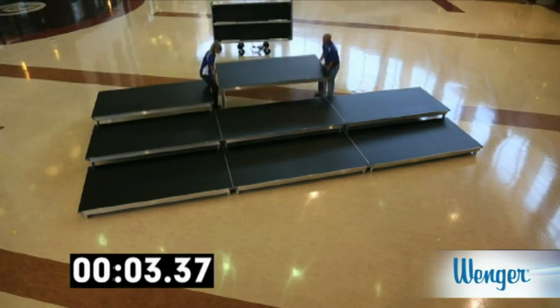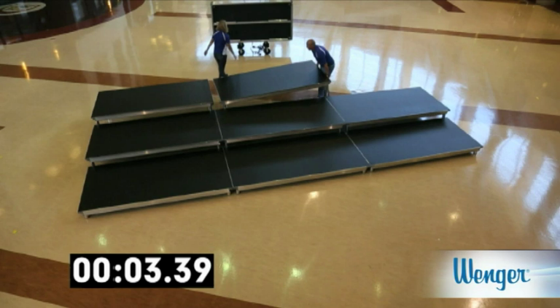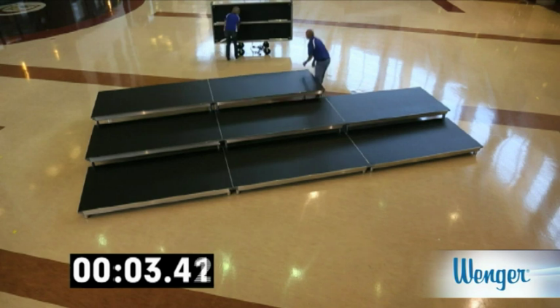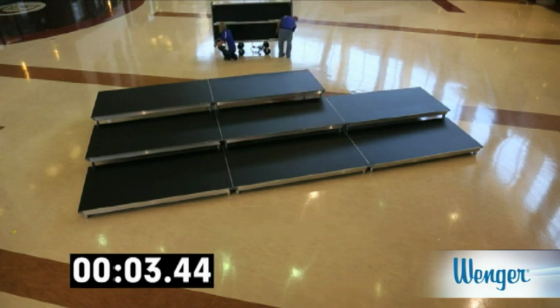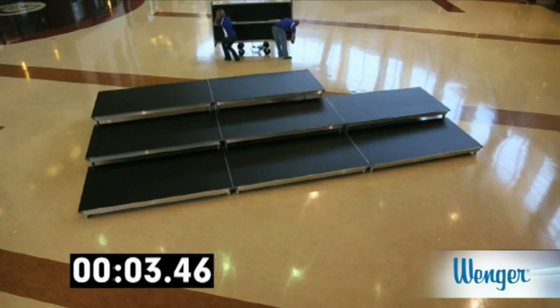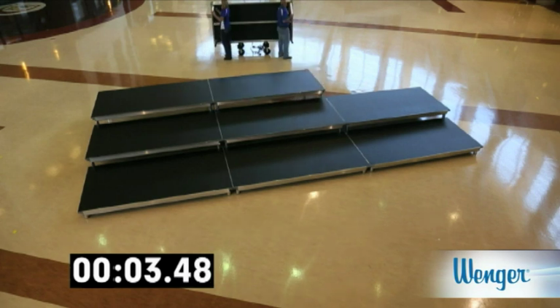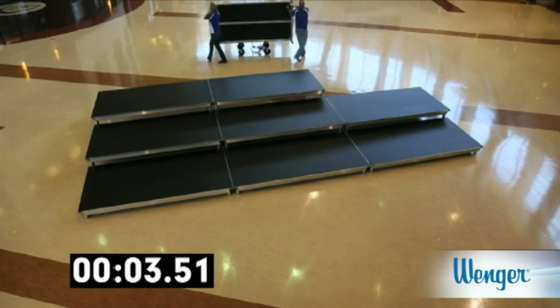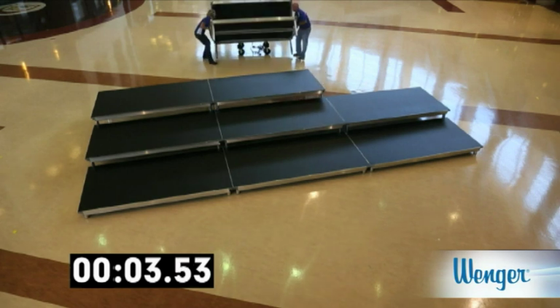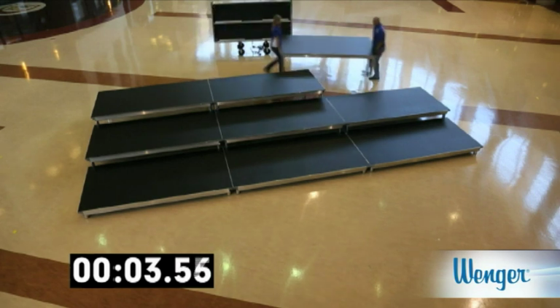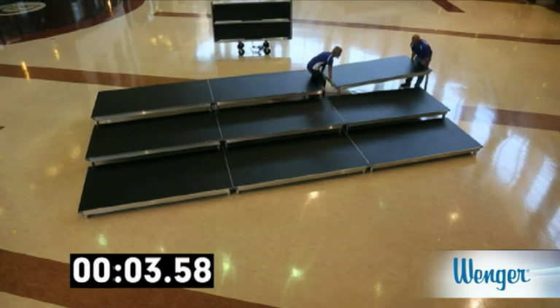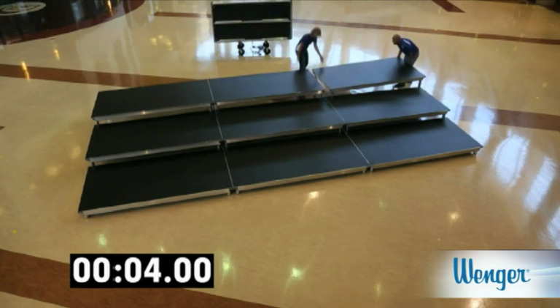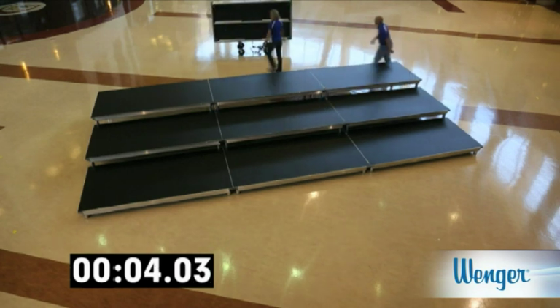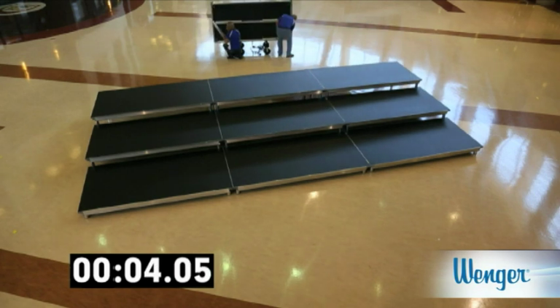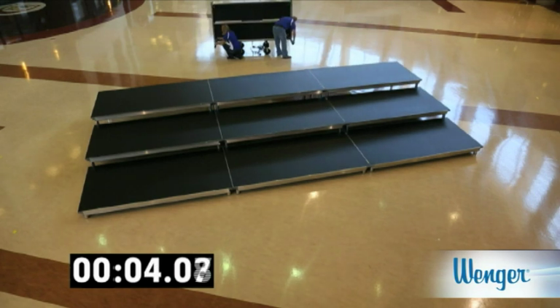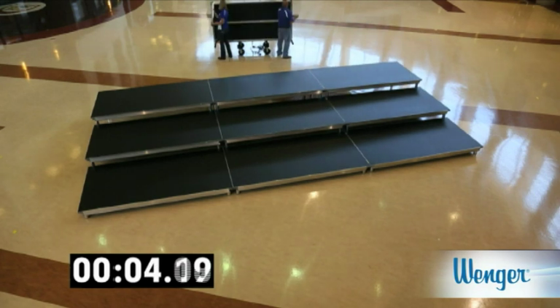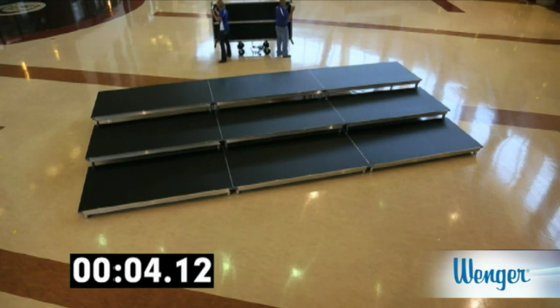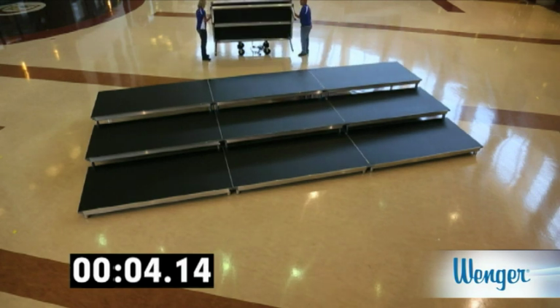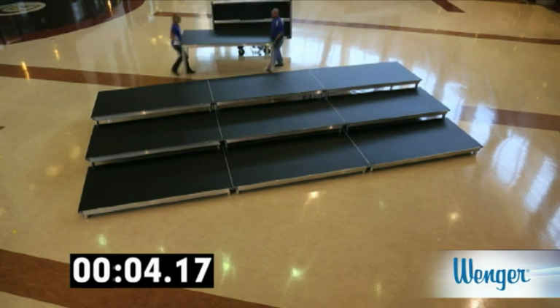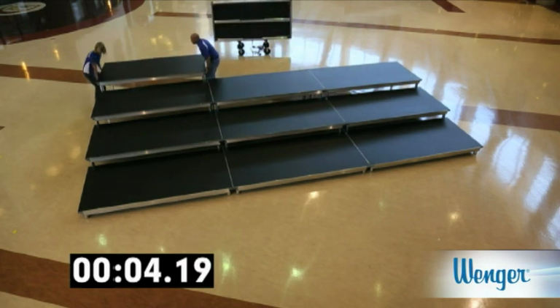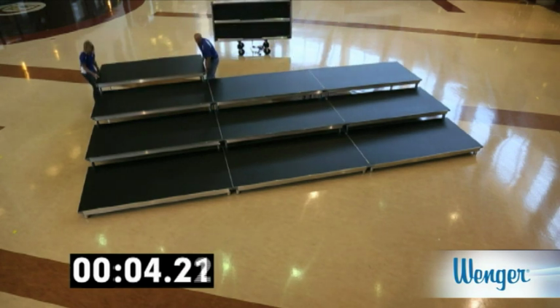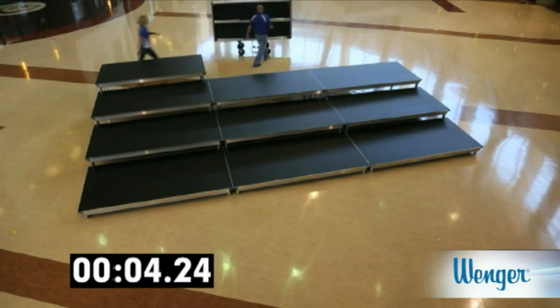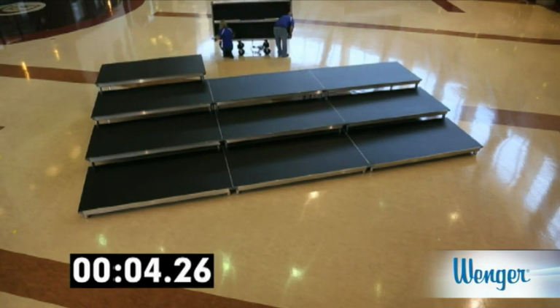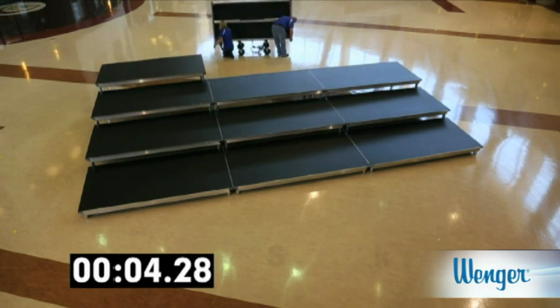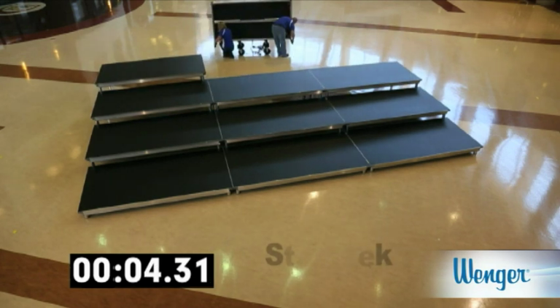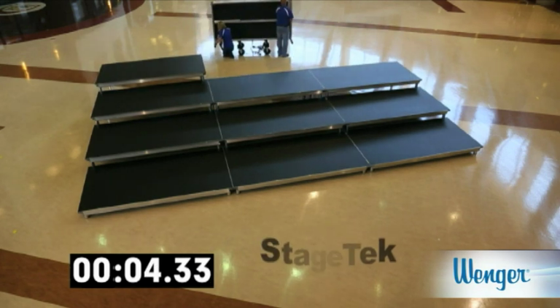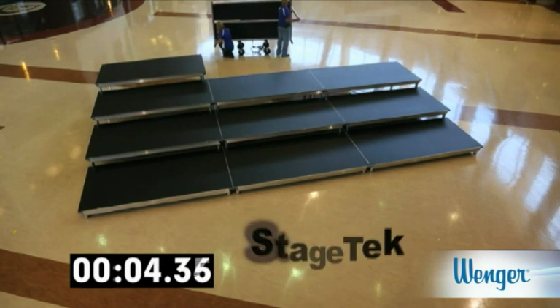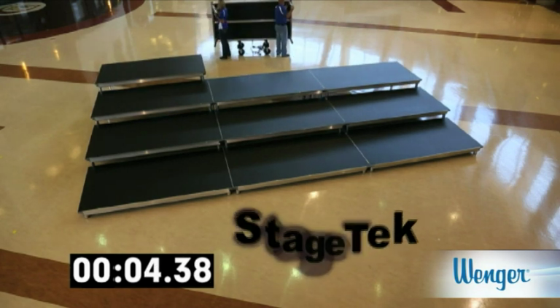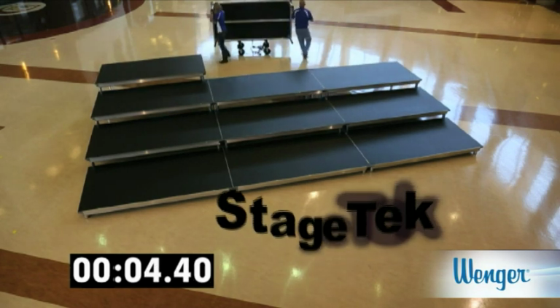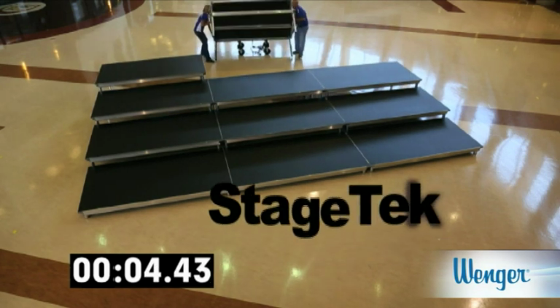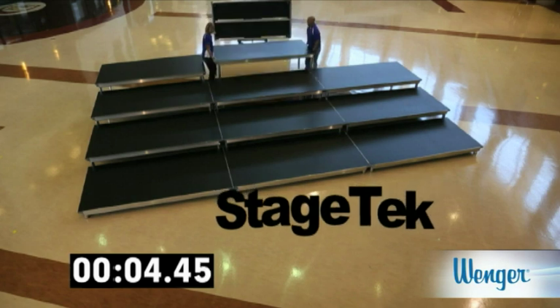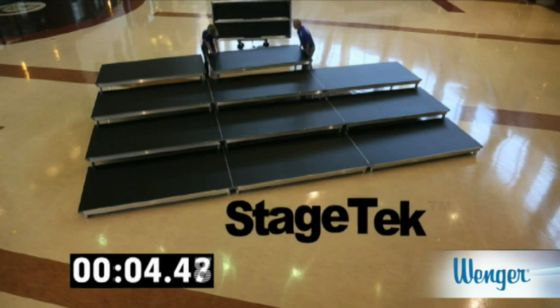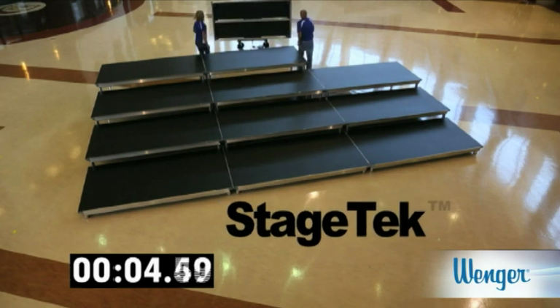Contact Wenger to learn more about our newest advancement in stage technology, Stage Tech.